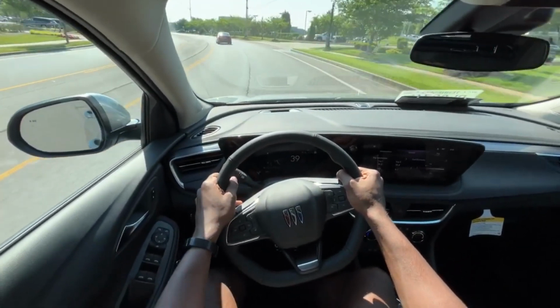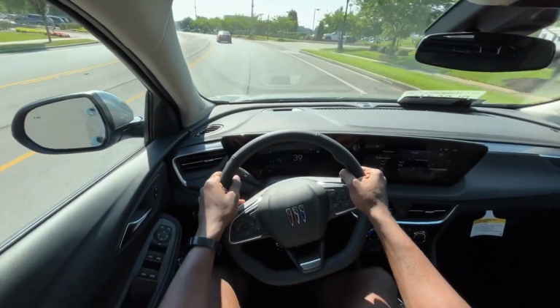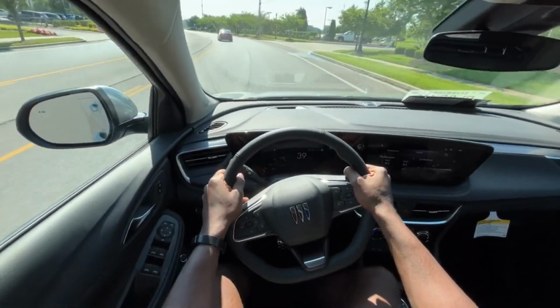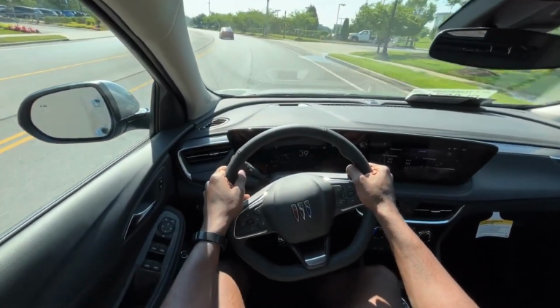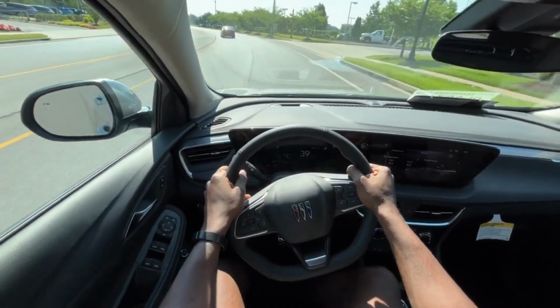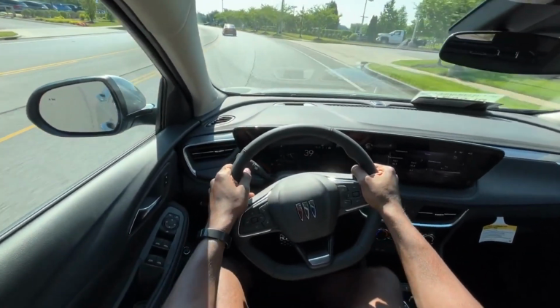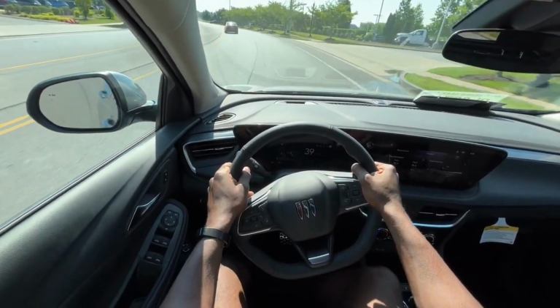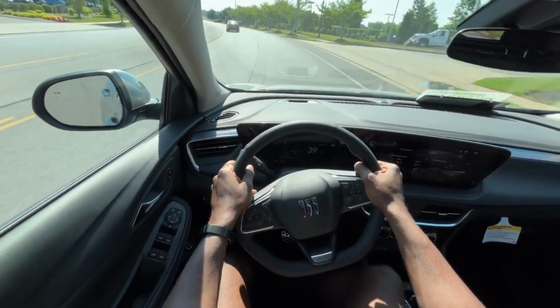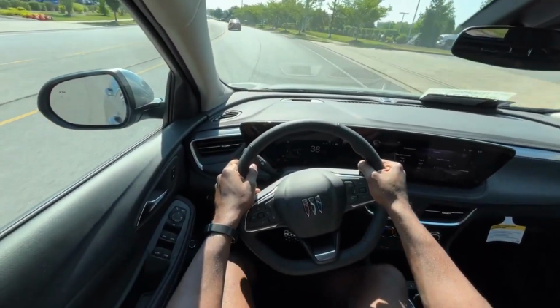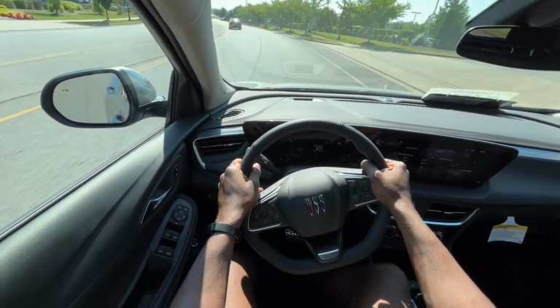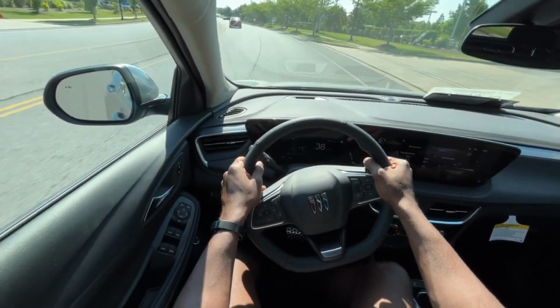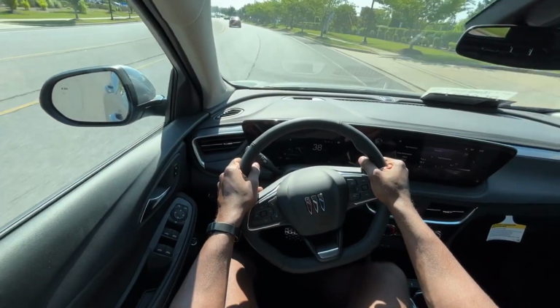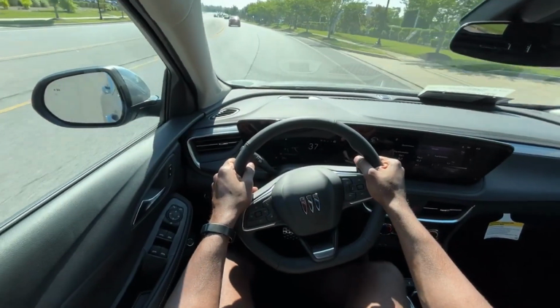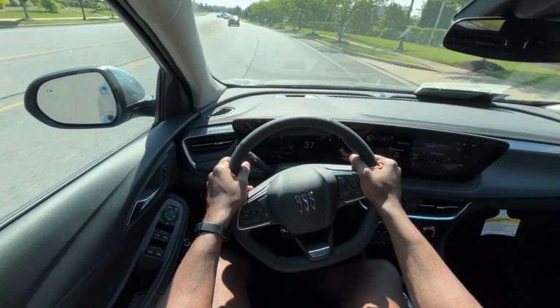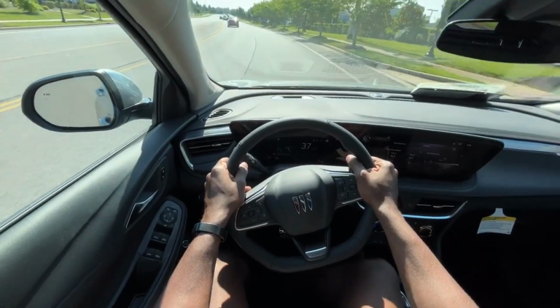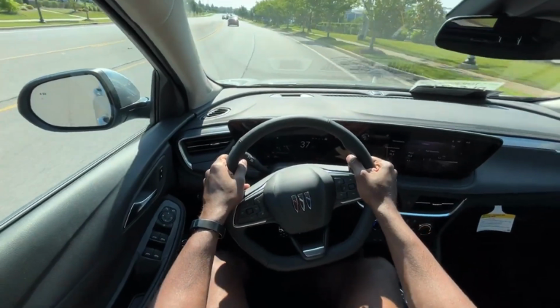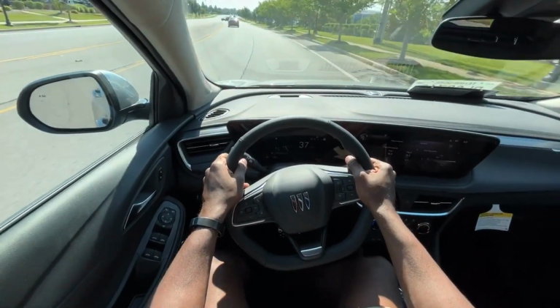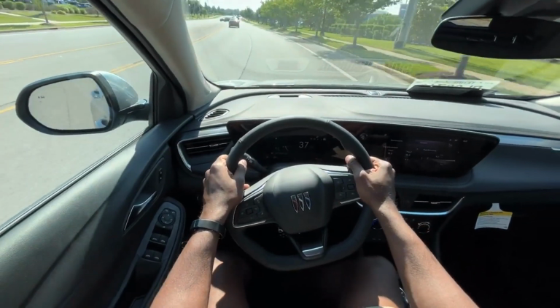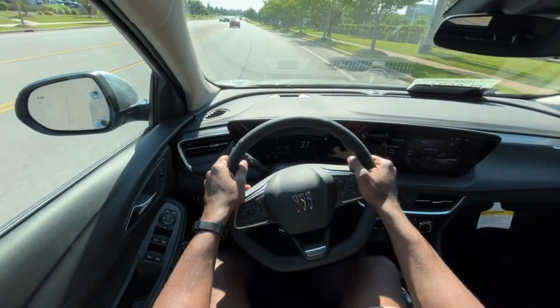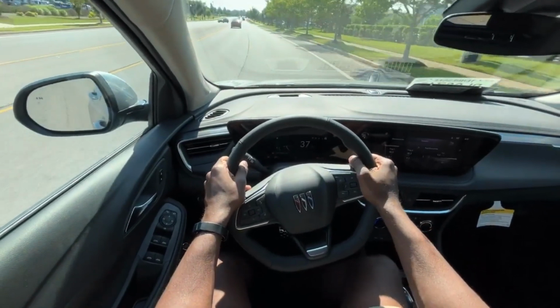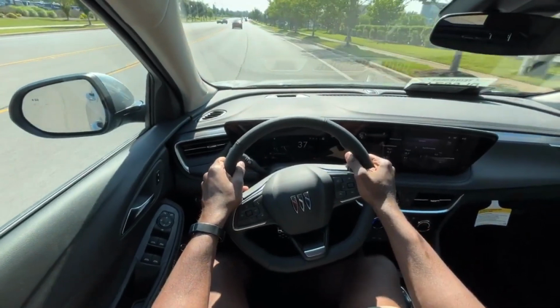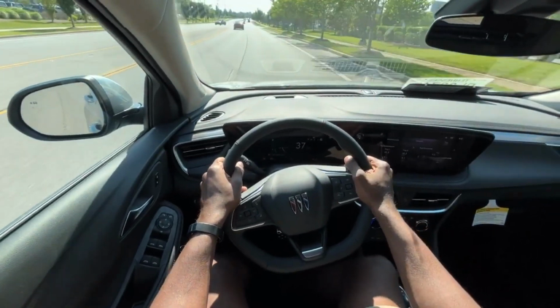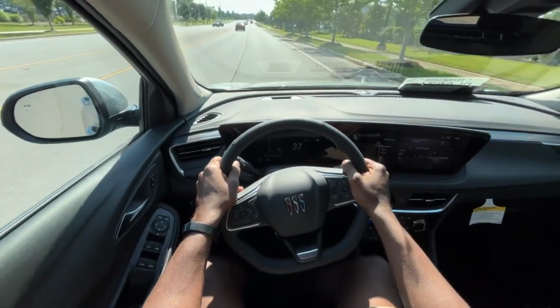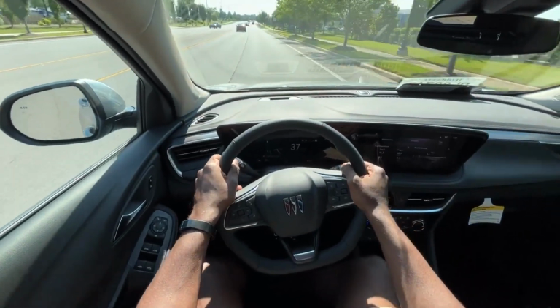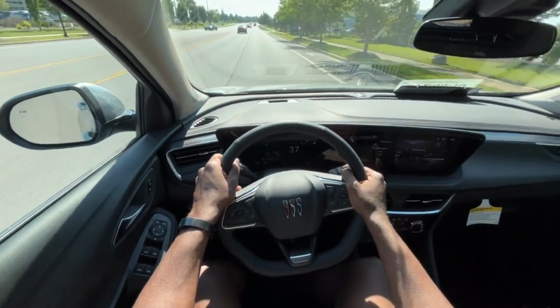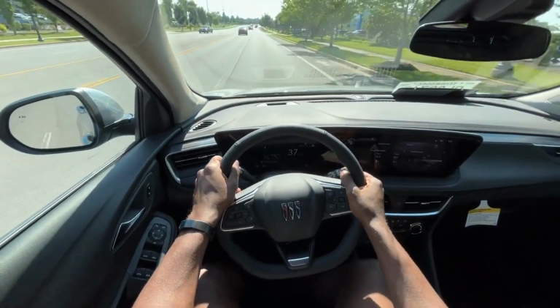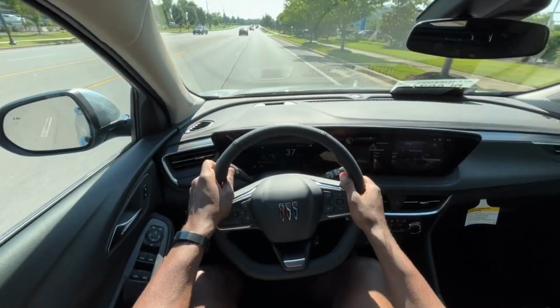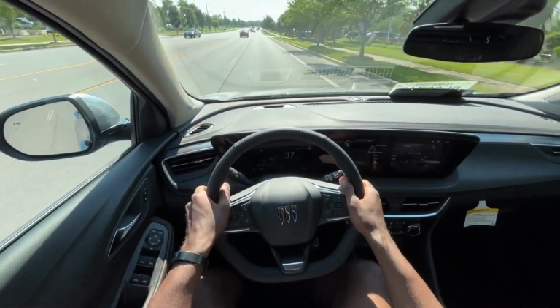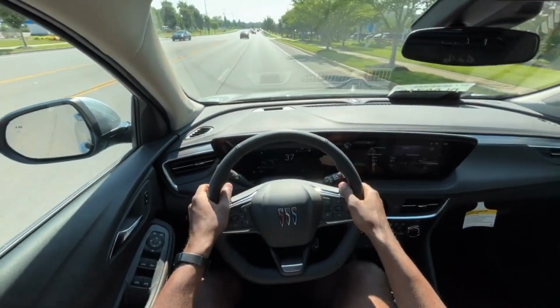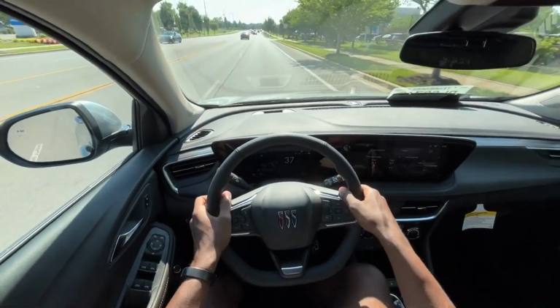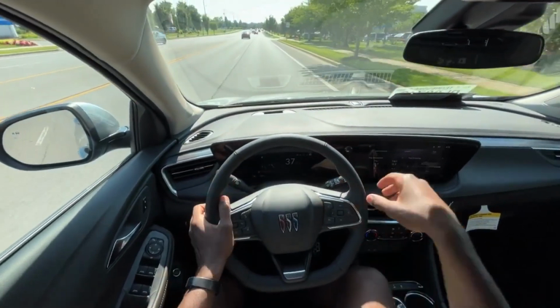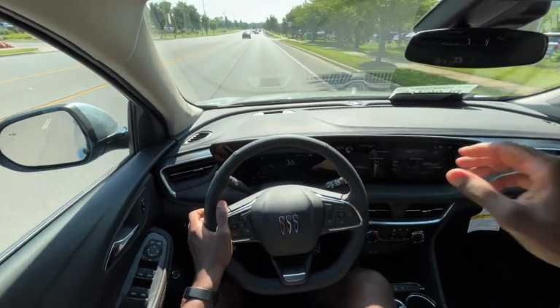With all that being said, this brings me to the end of my review of this 2024 Buick Encore GX in the Sport Touring trim level.